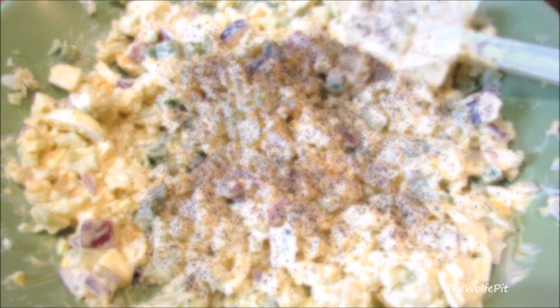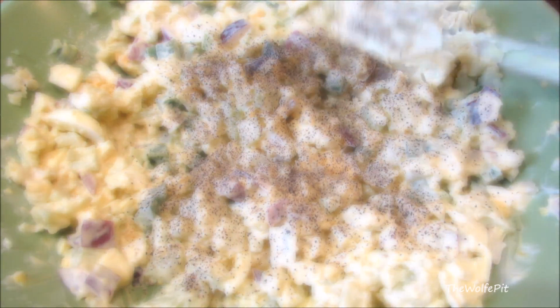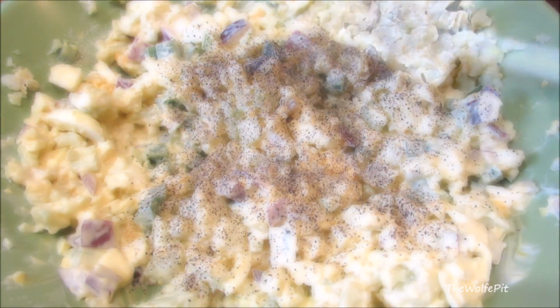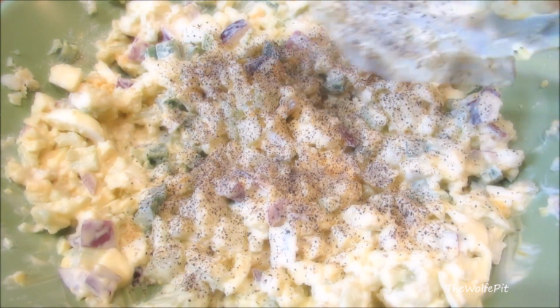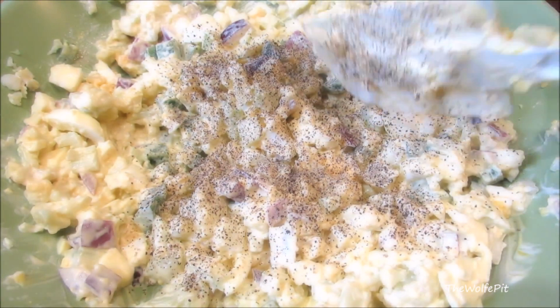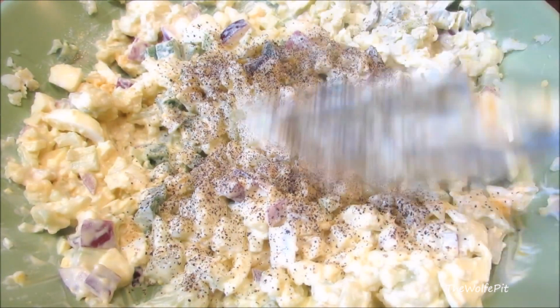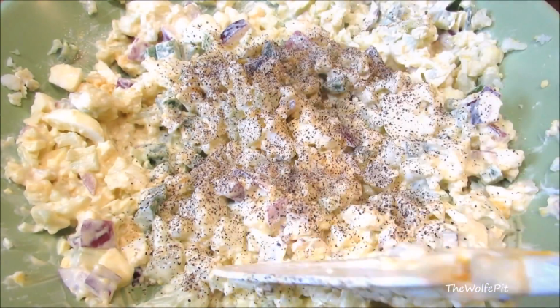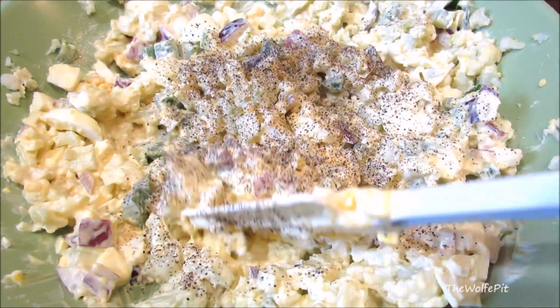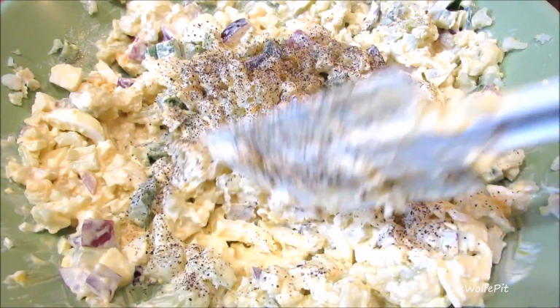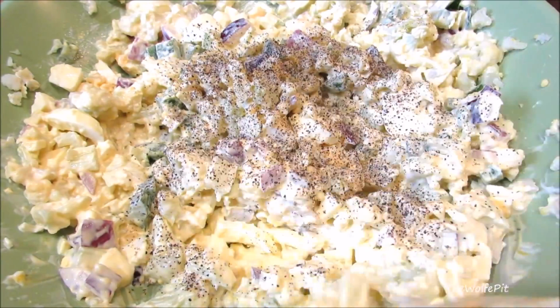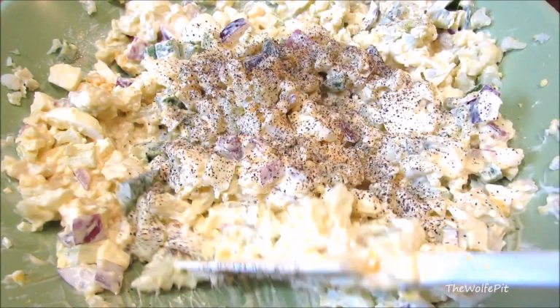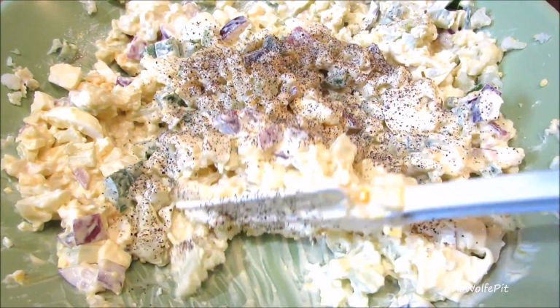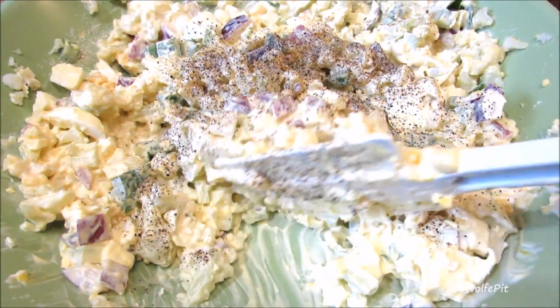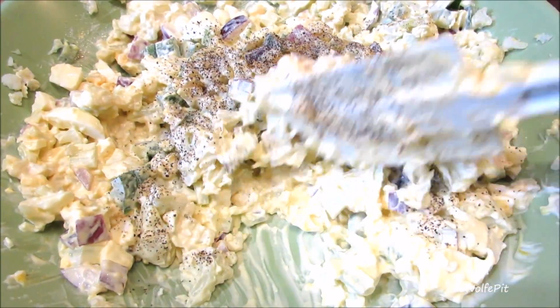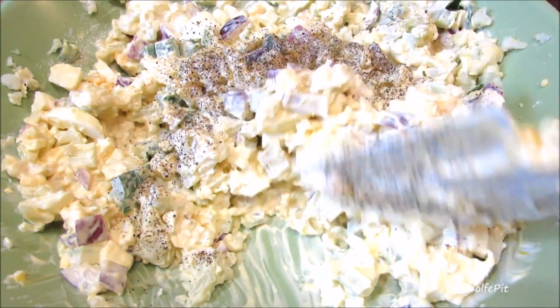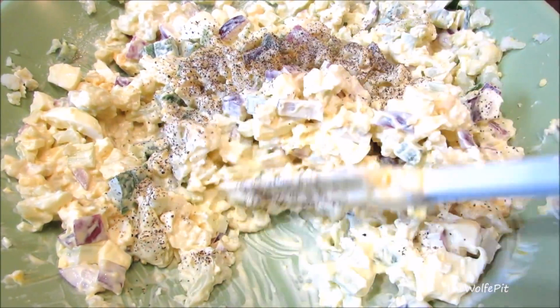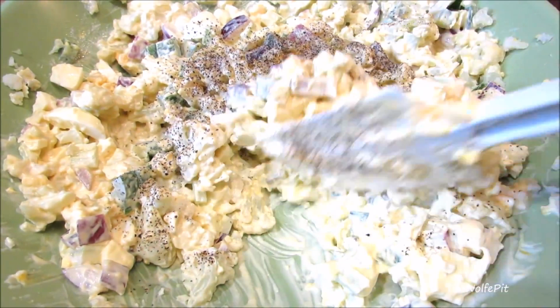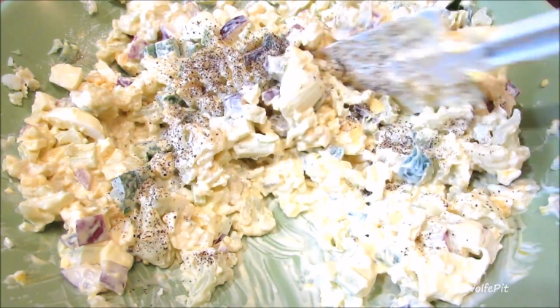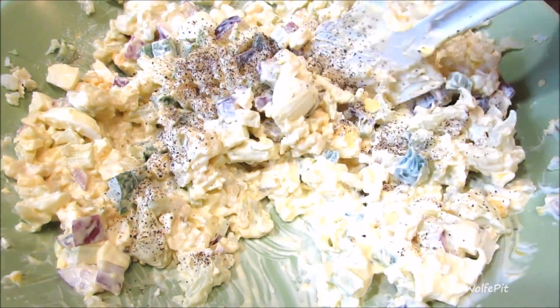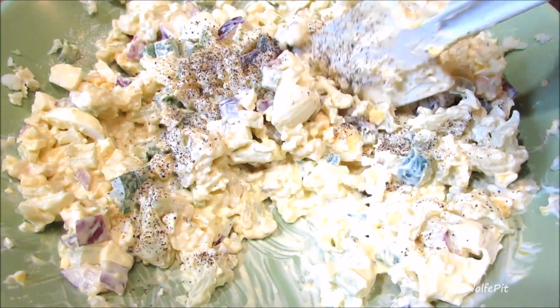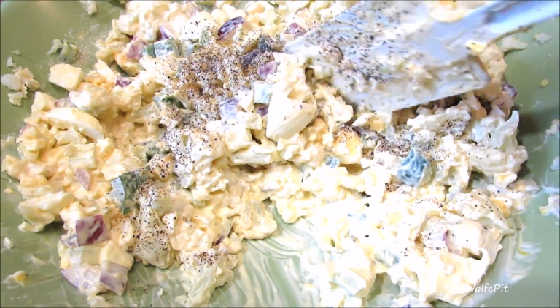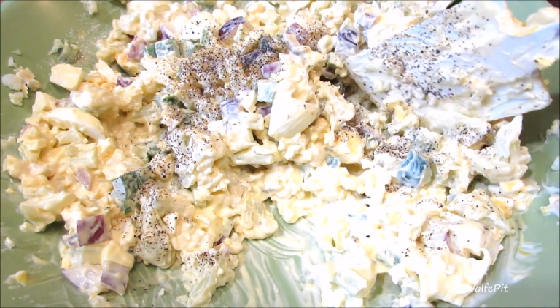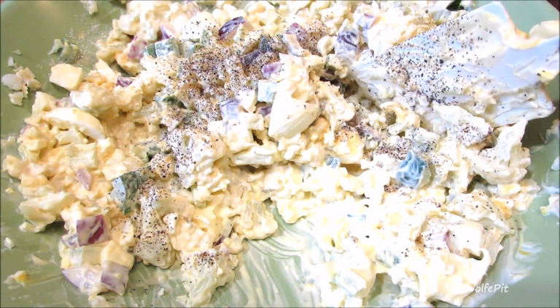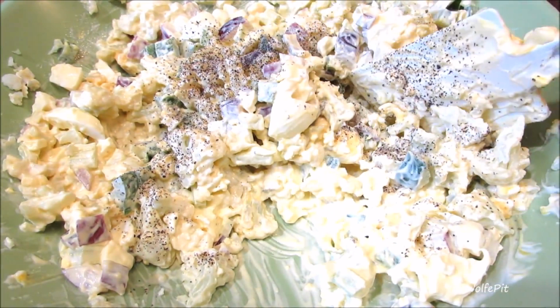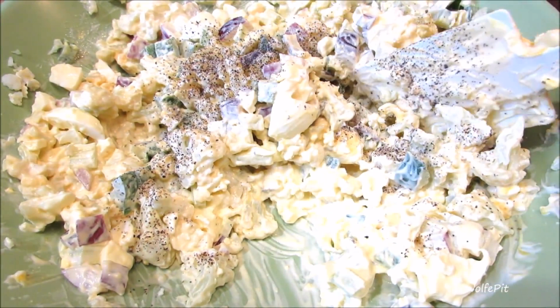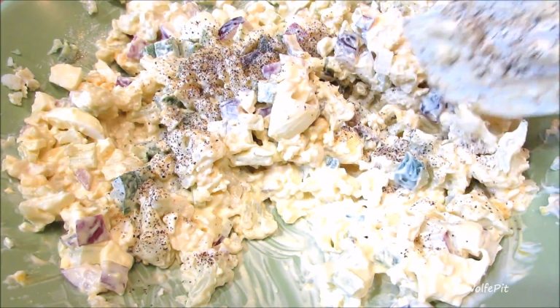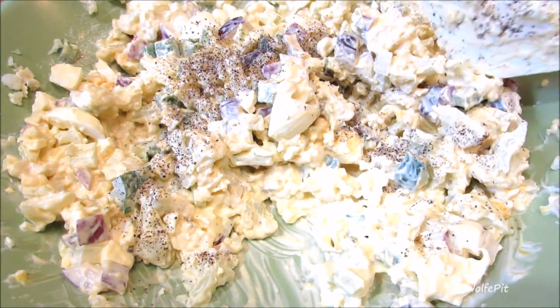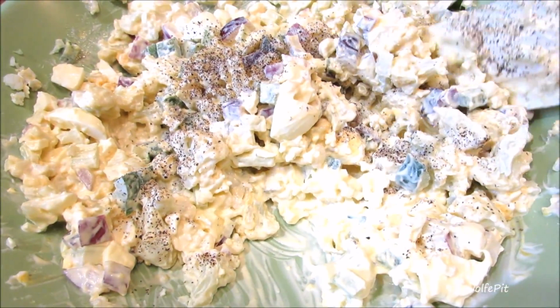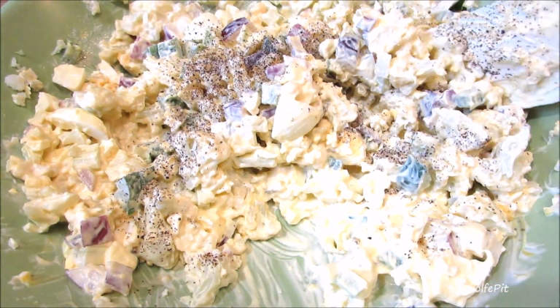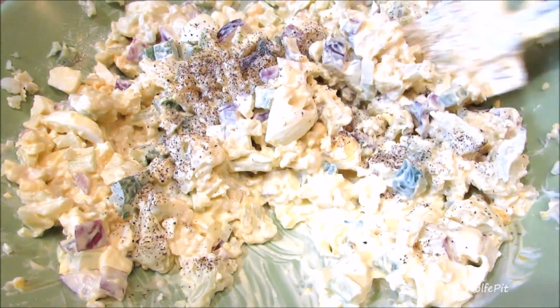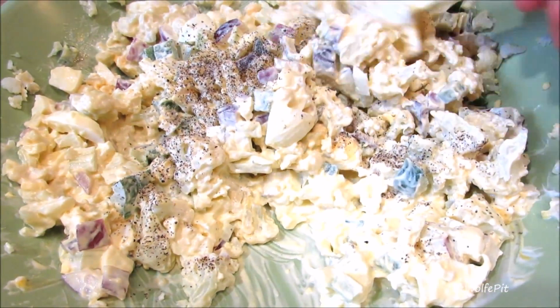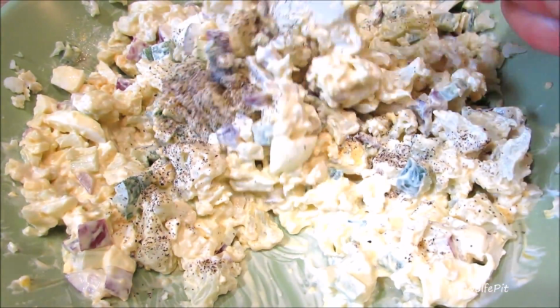Give it a good mix, cover, and refrigerate at least a couple hours before serving. Overnight is even better.